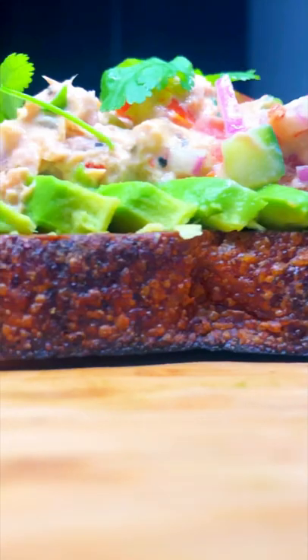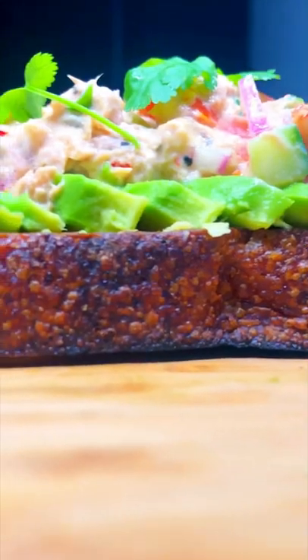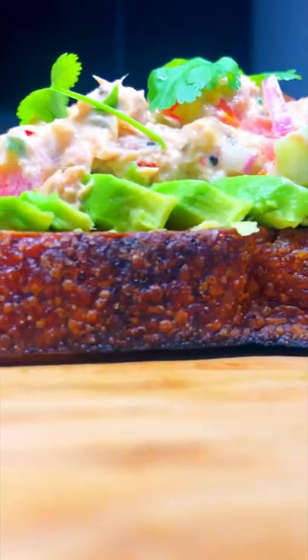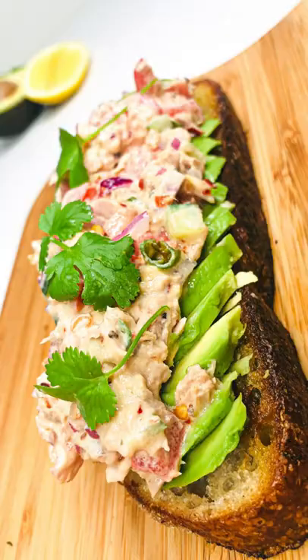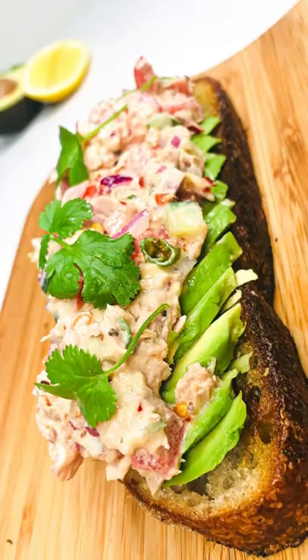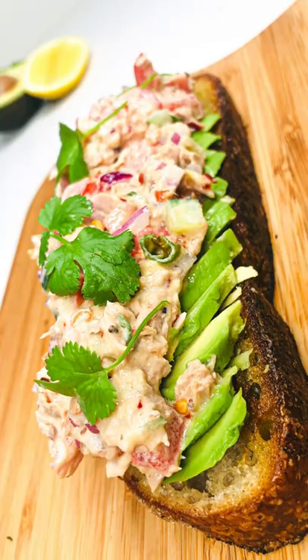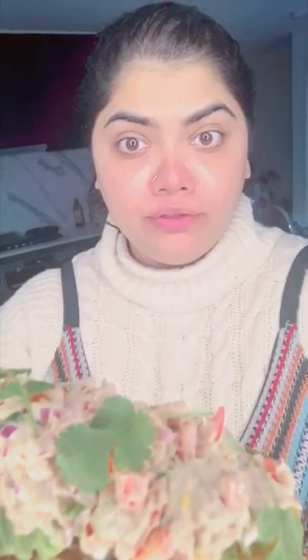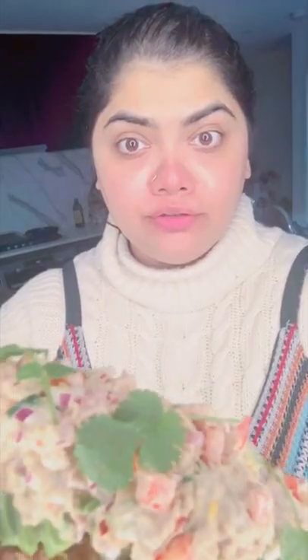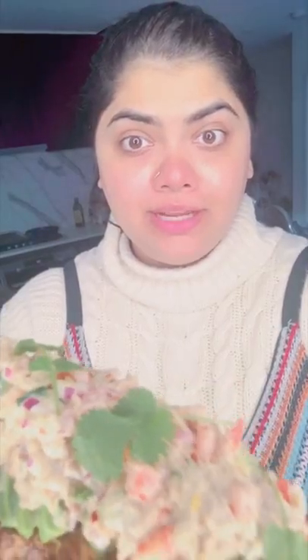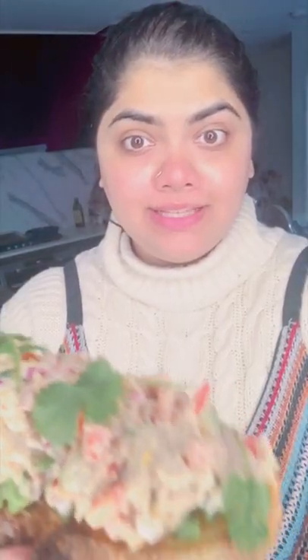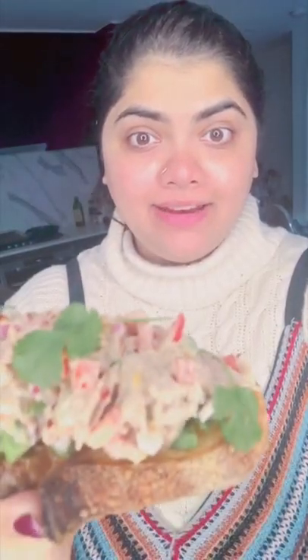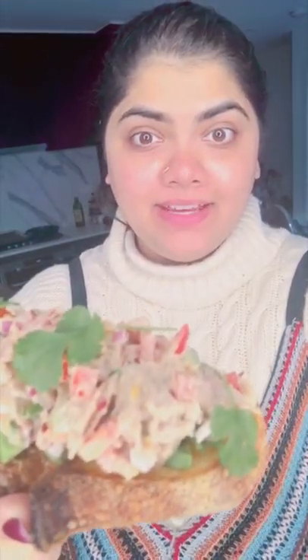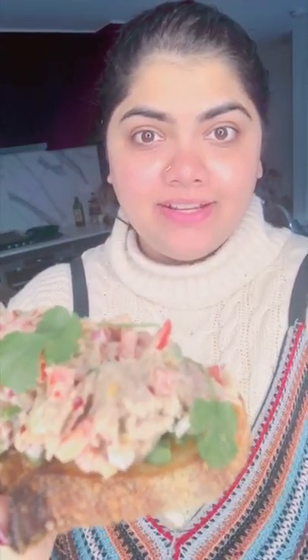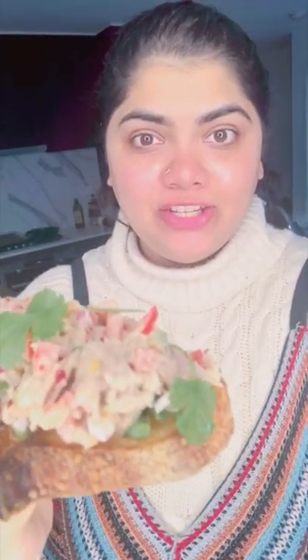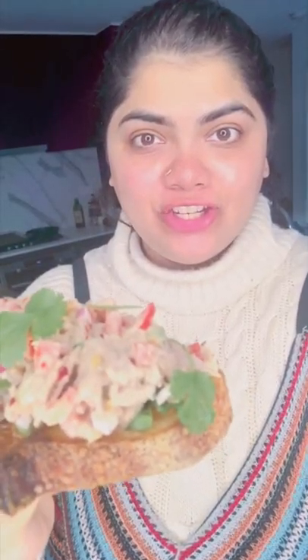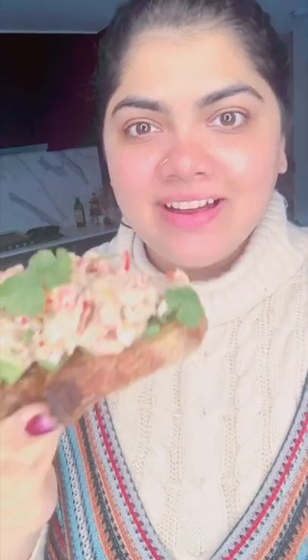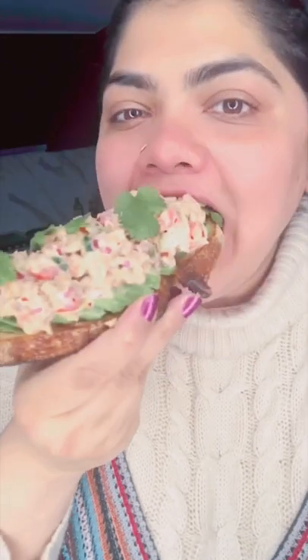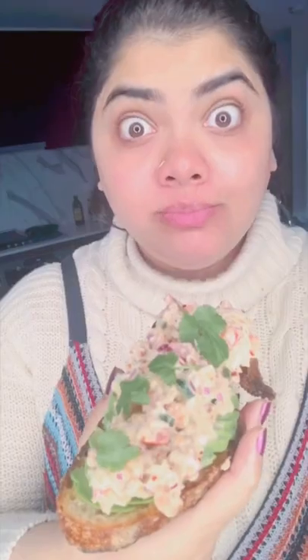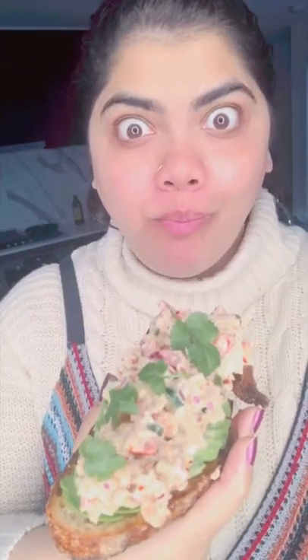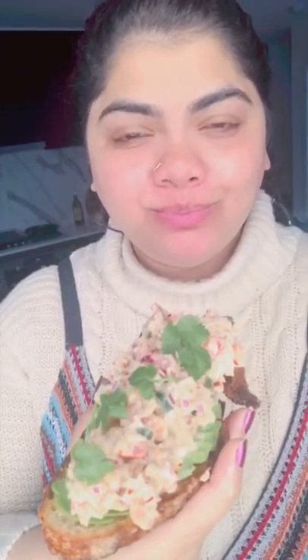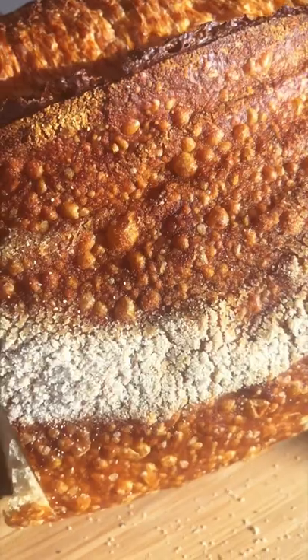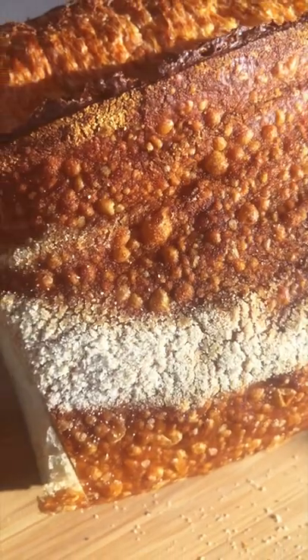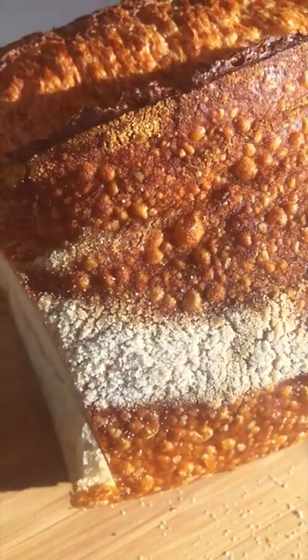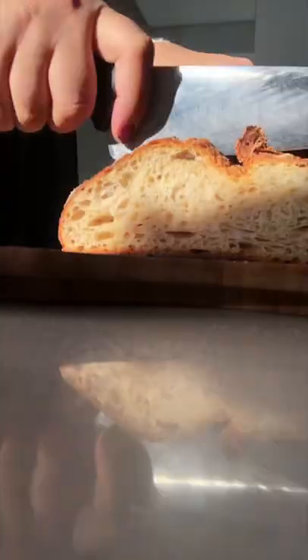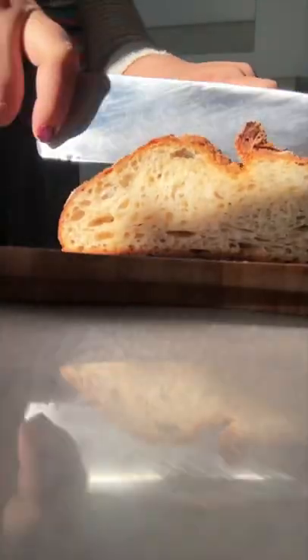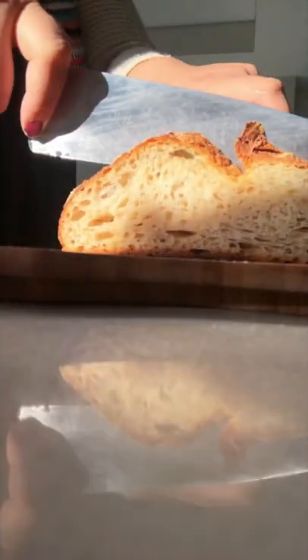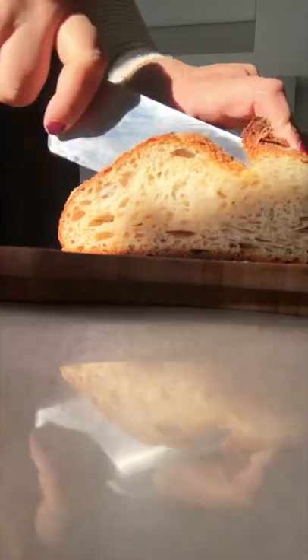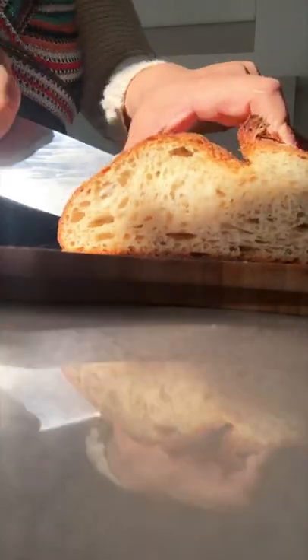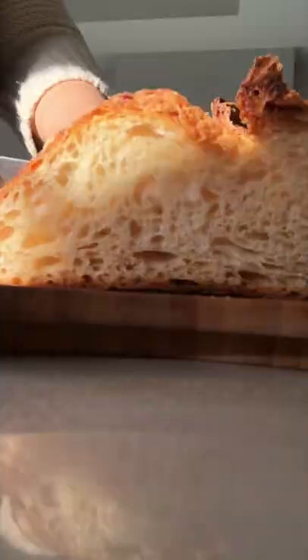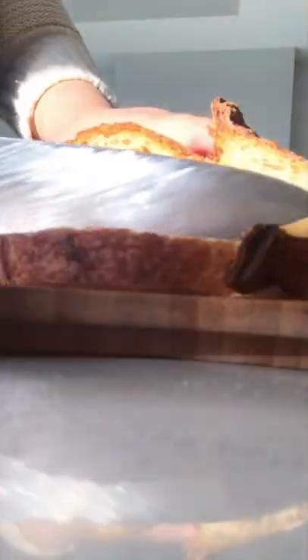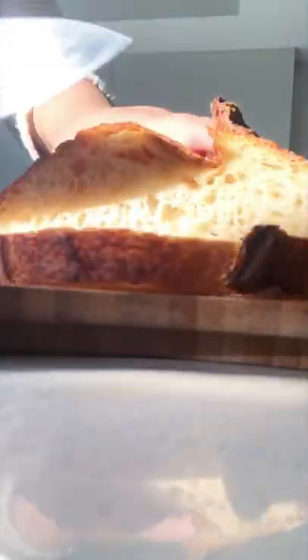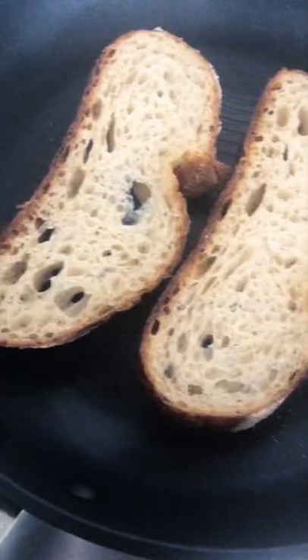Let's make this beautiful tuna sandwich. Take two slices of sourdough, grill them on medium heat.